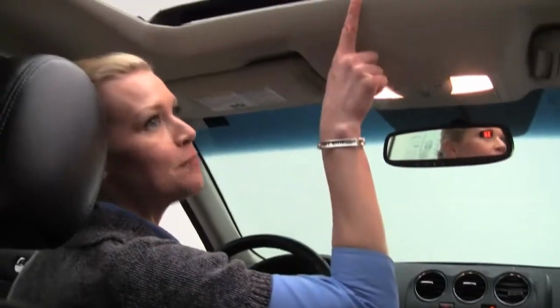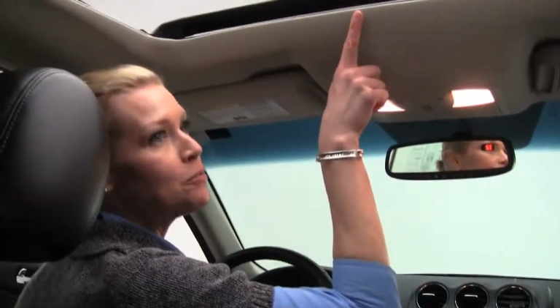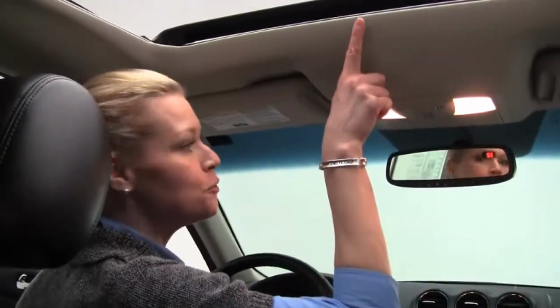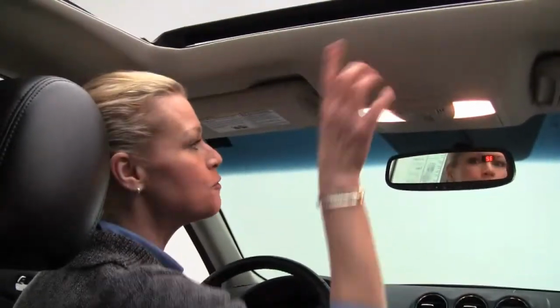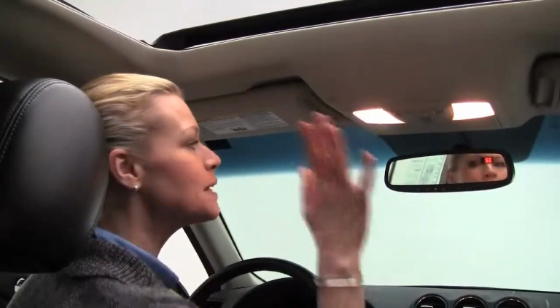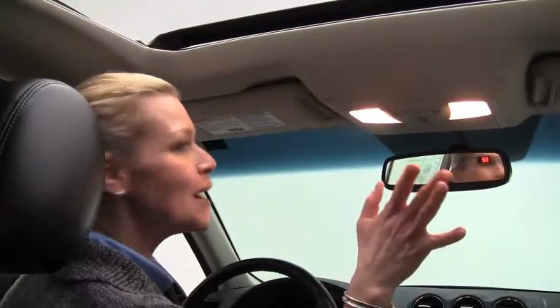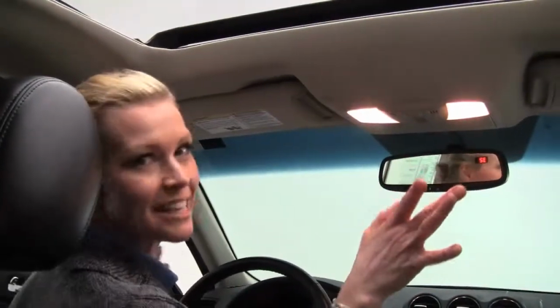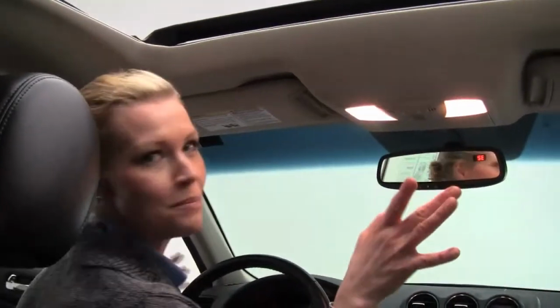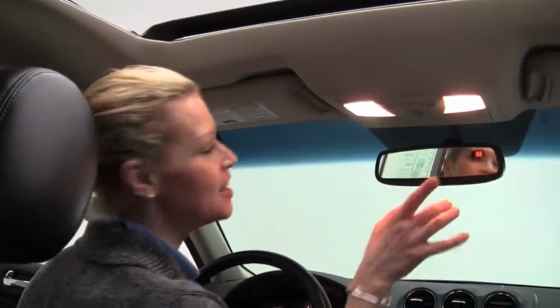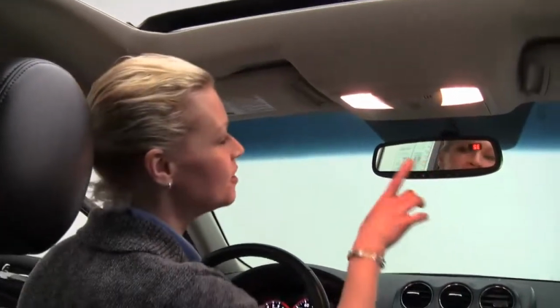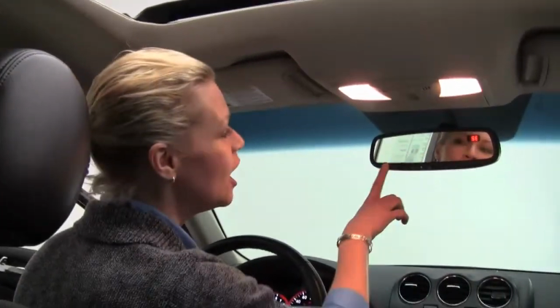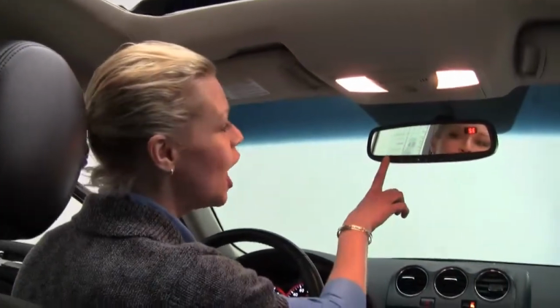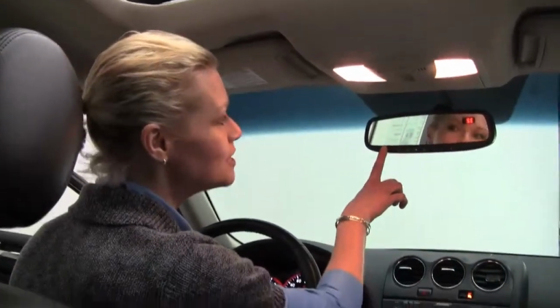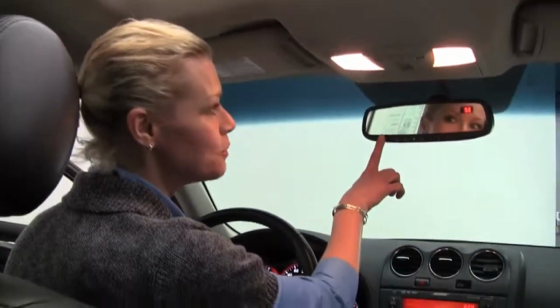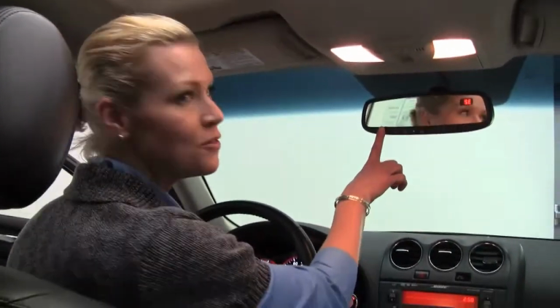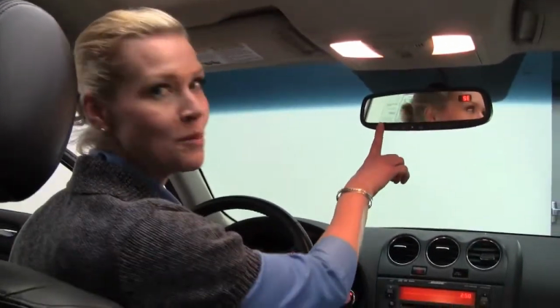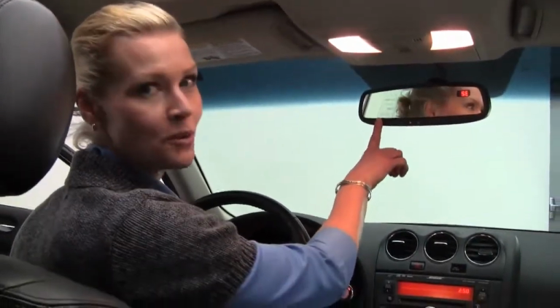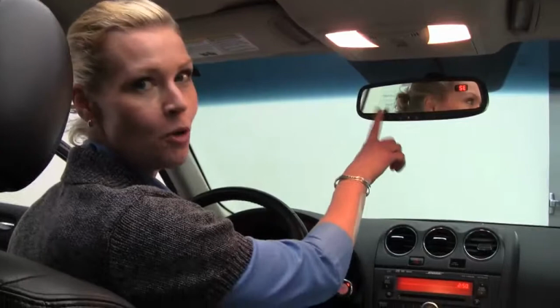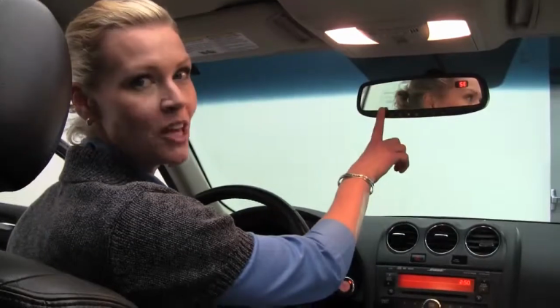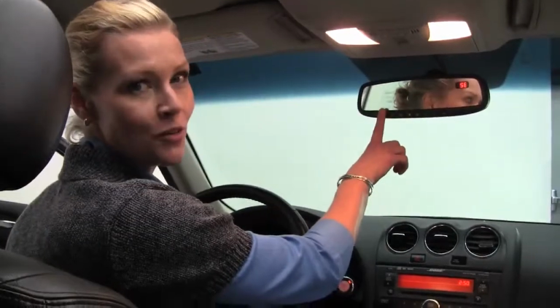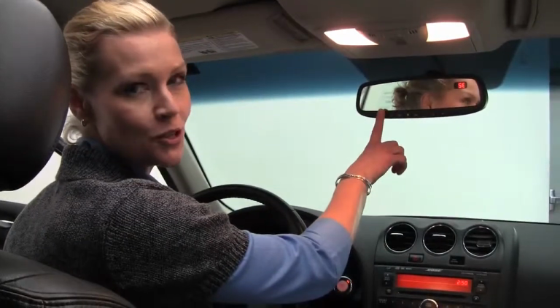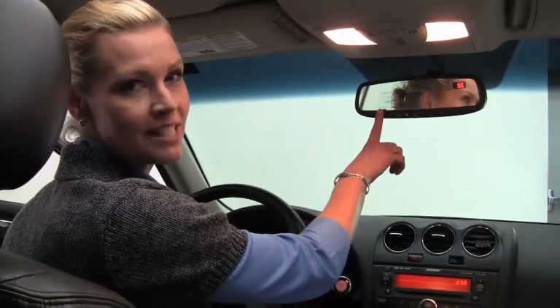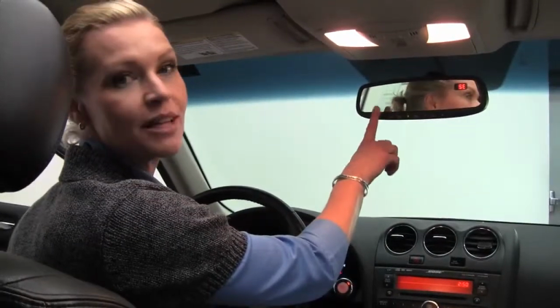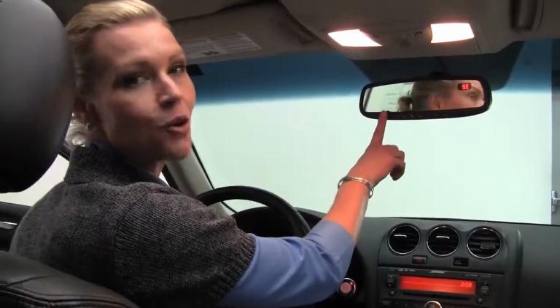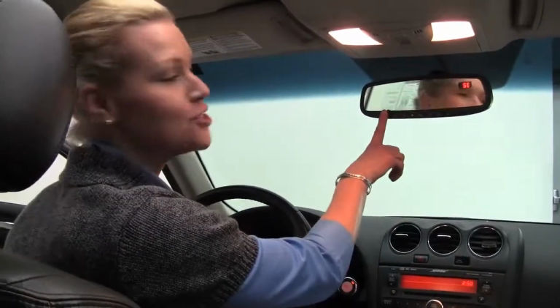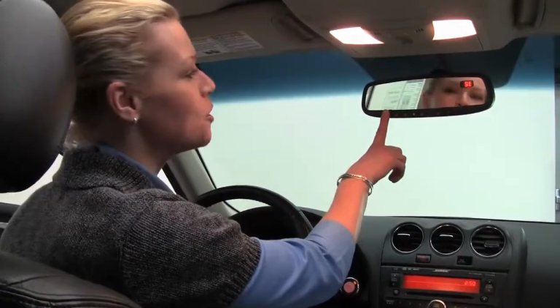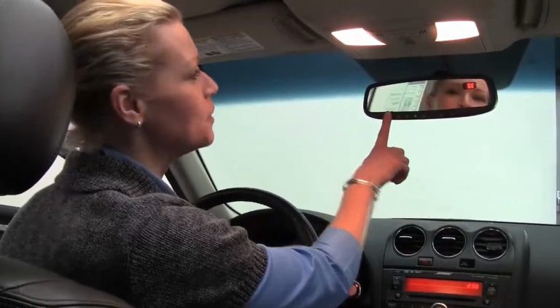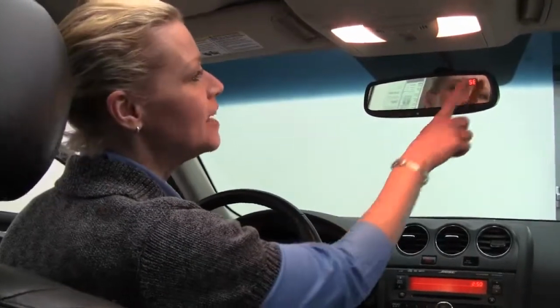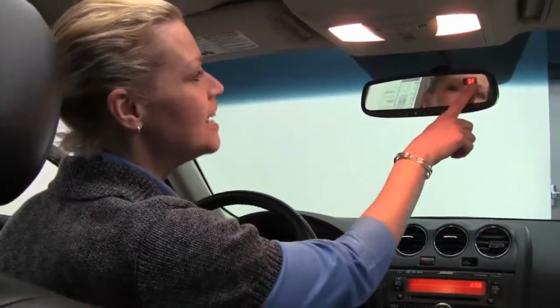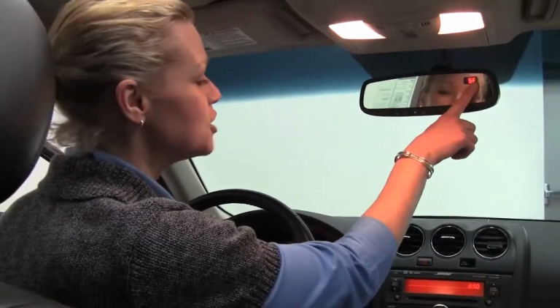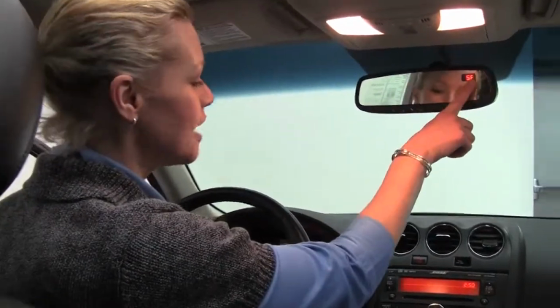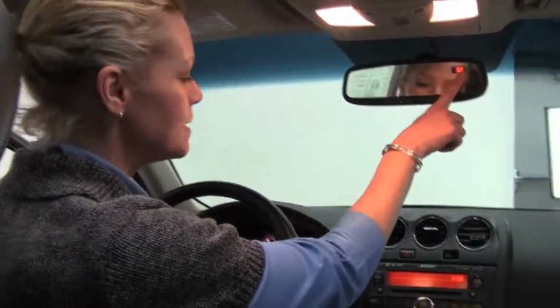Power moonroof — really brightens it up in here. Auto dimming rear view mirror with Homelink universal transit, that's your garage door opener, and digital compass.